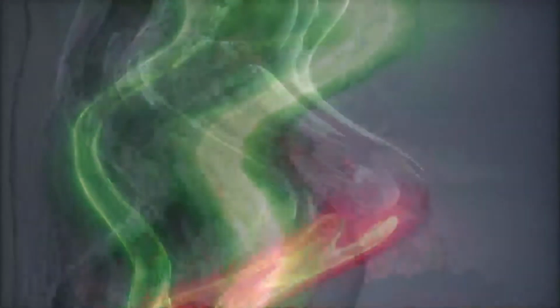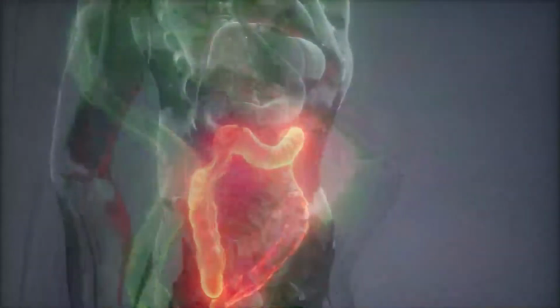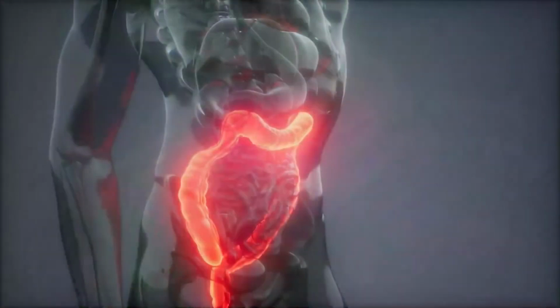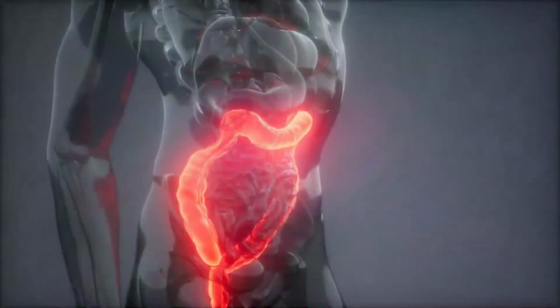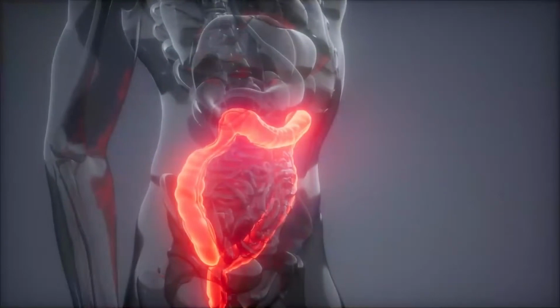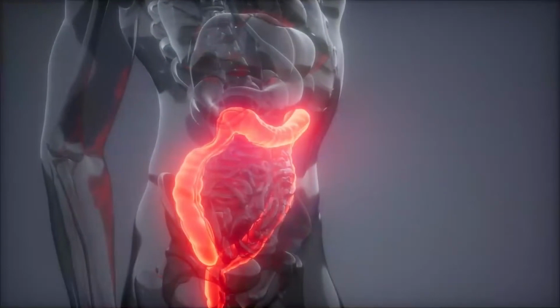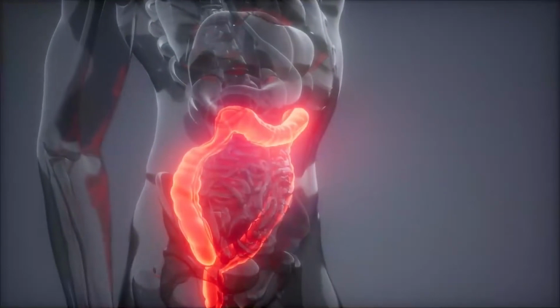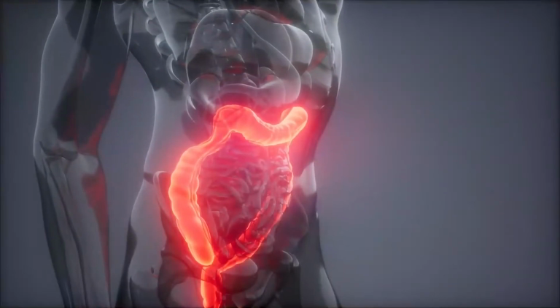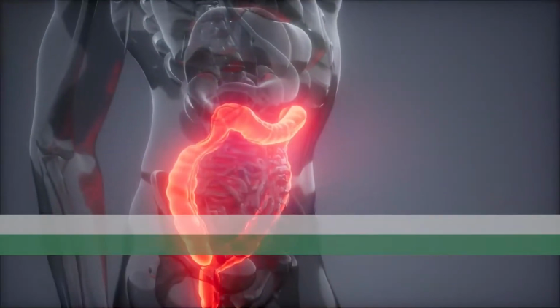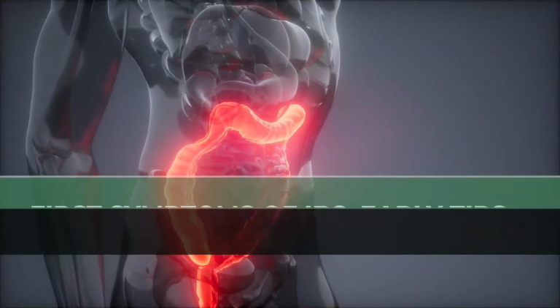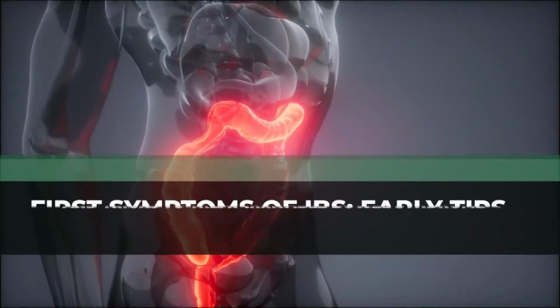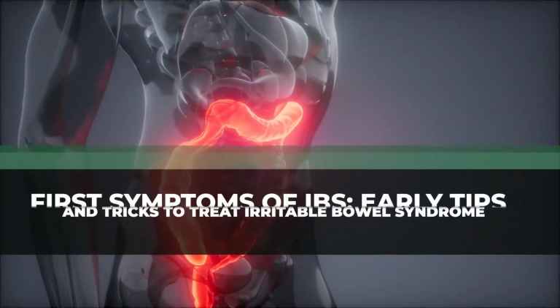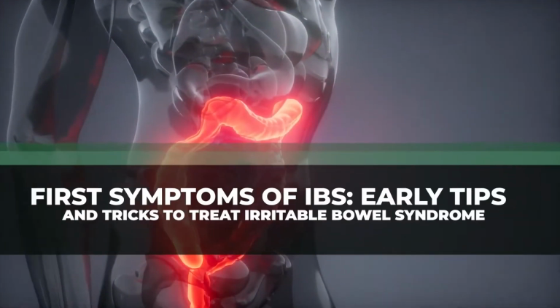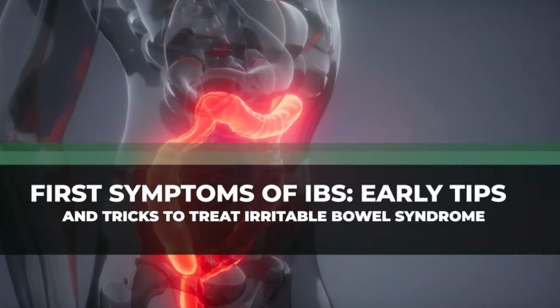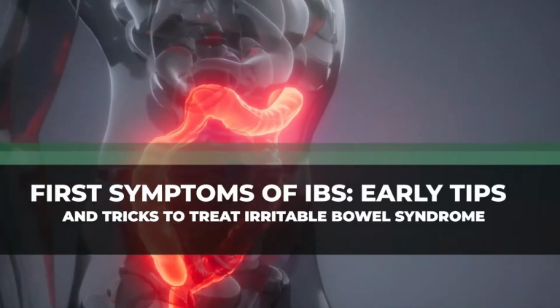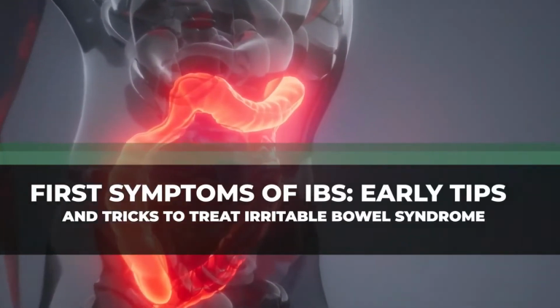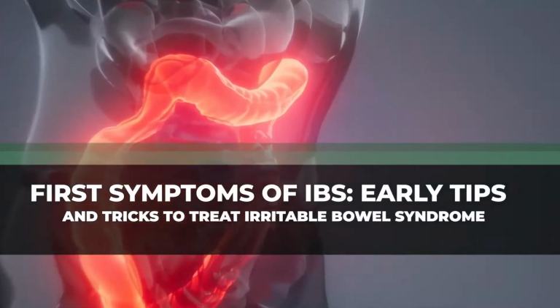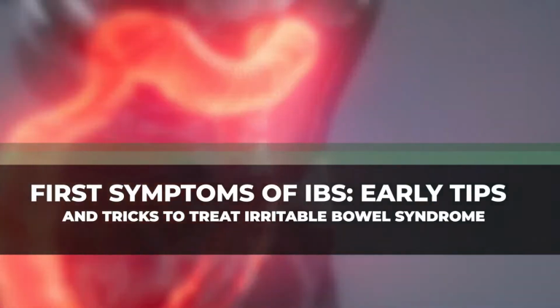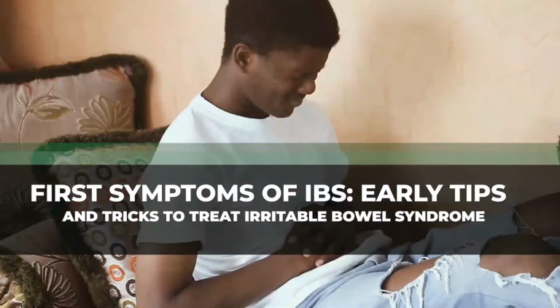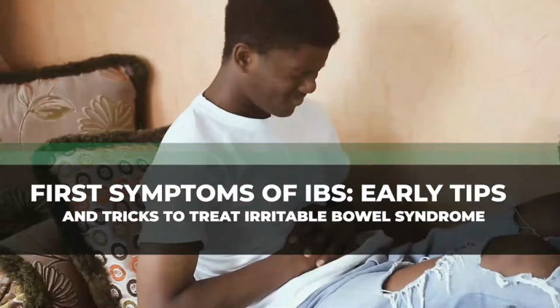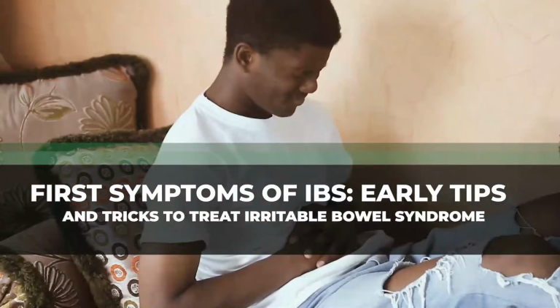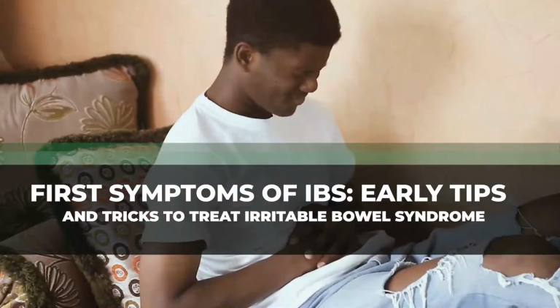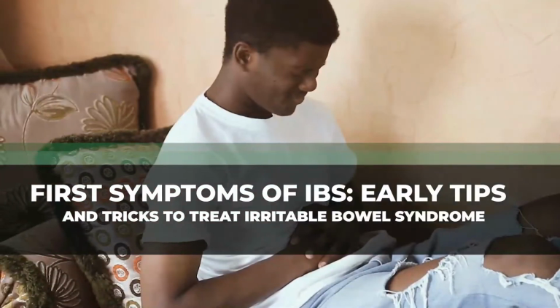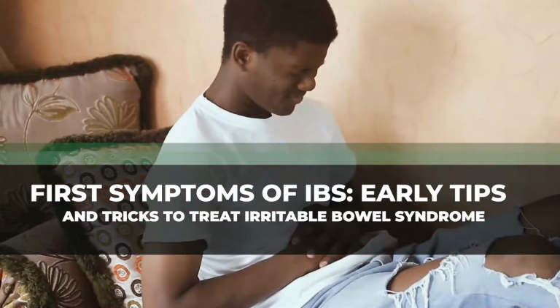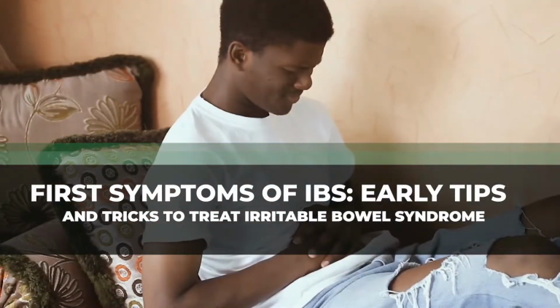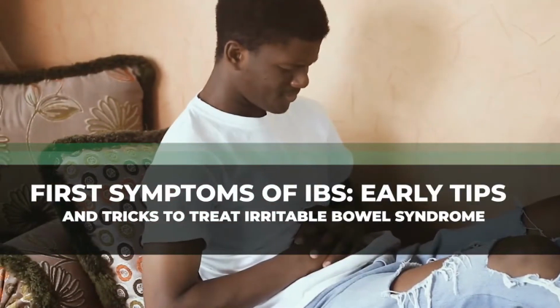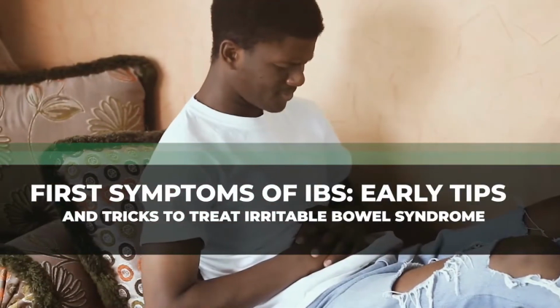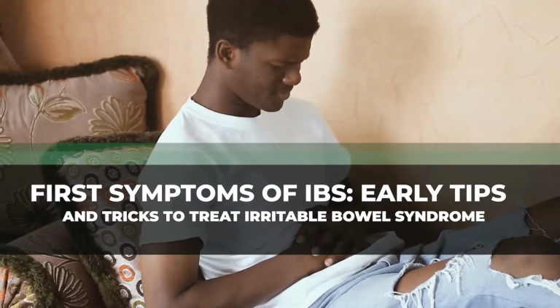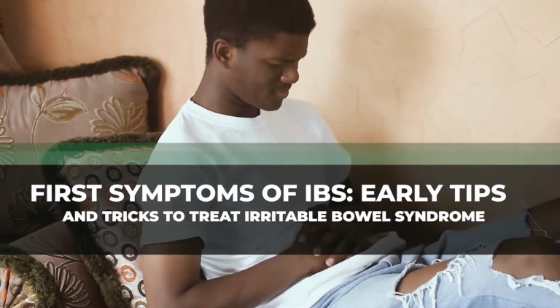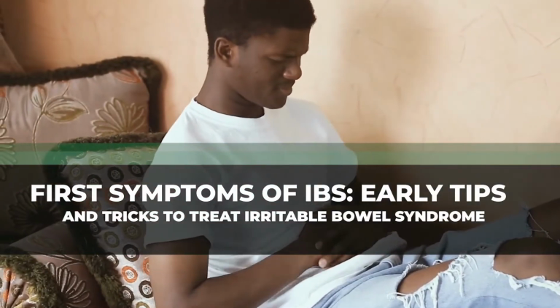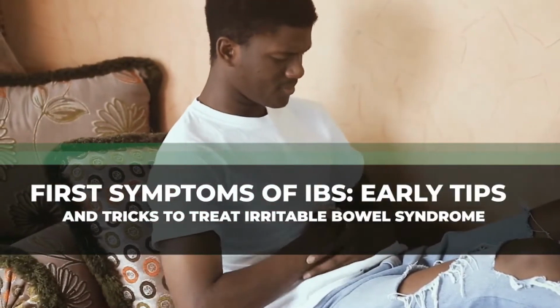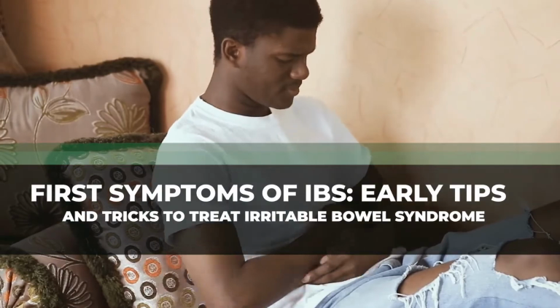In this video, we'll talk about the first symptoms of IBS and early tips and tricks to treat irritable bowel syndrome.